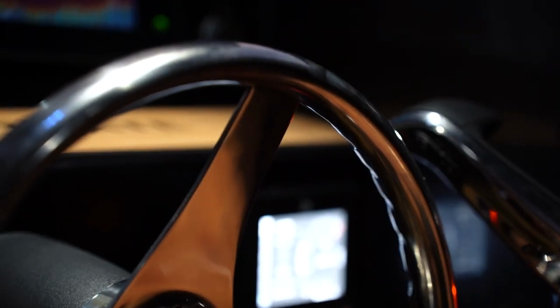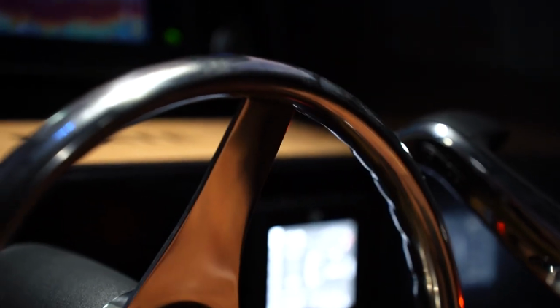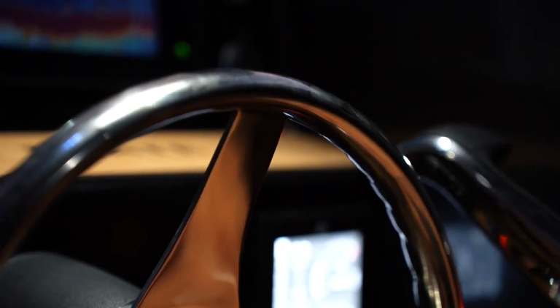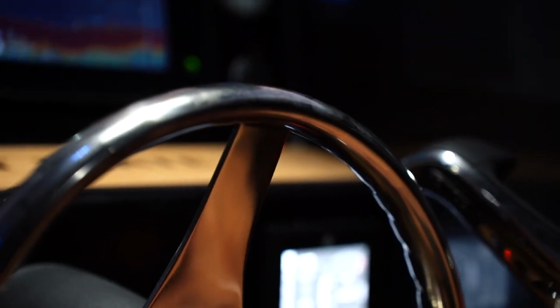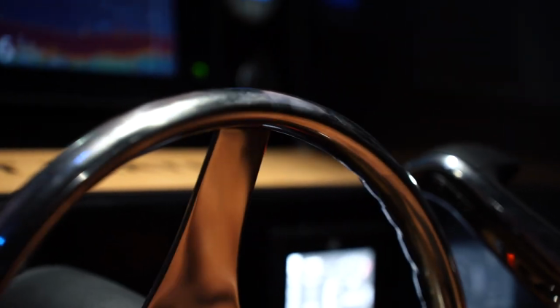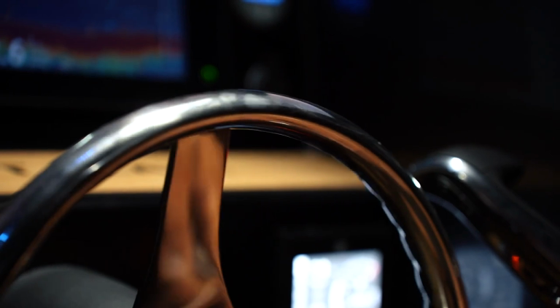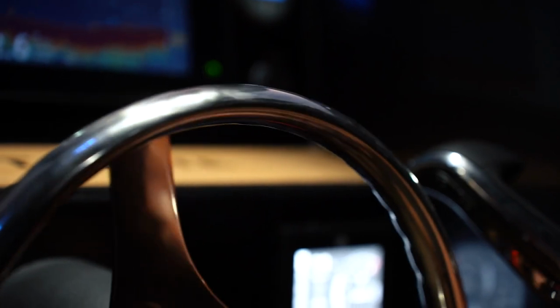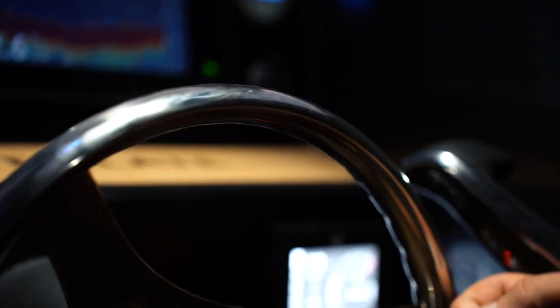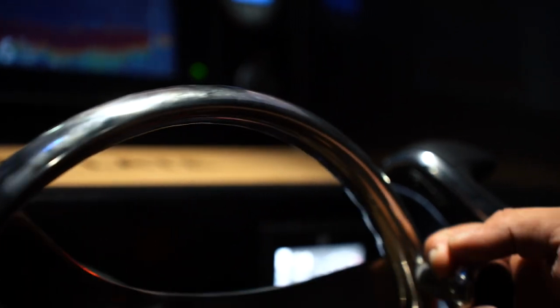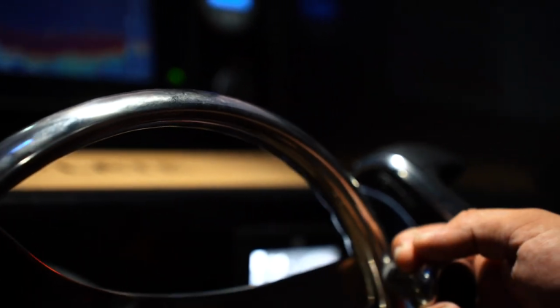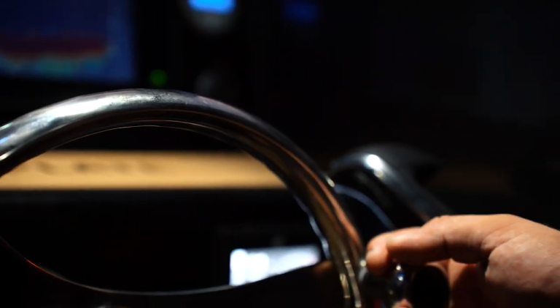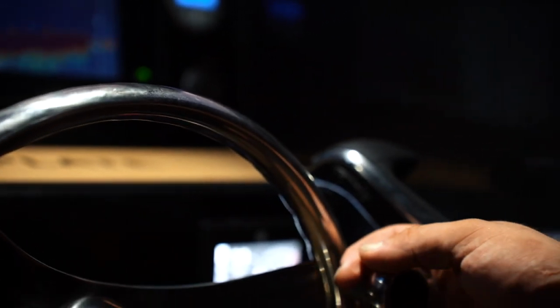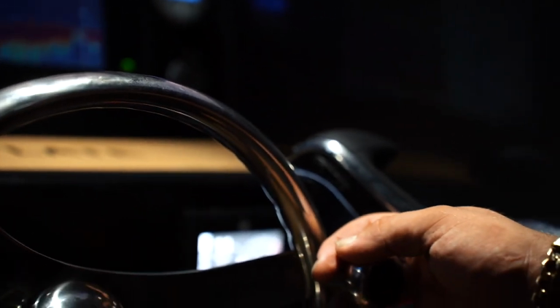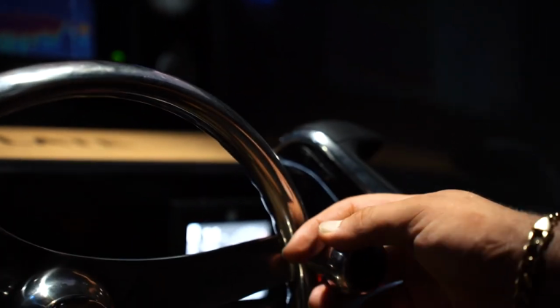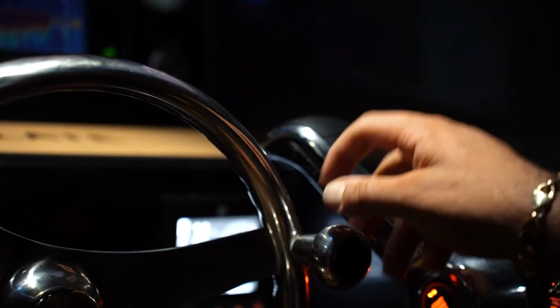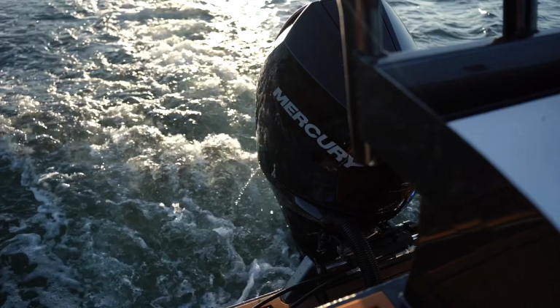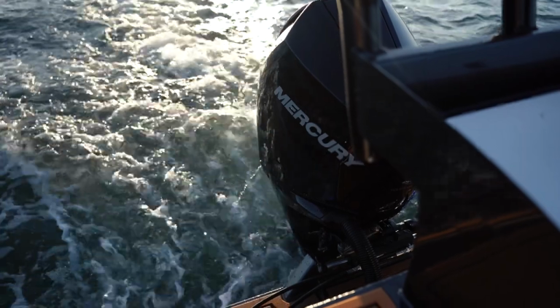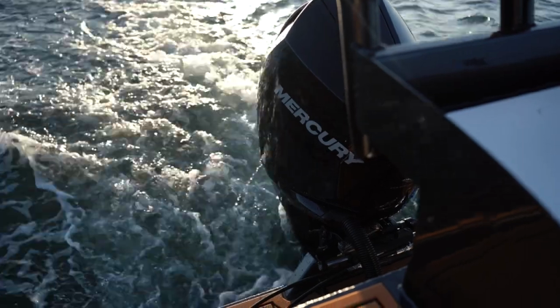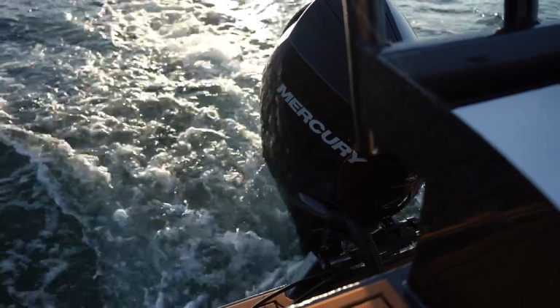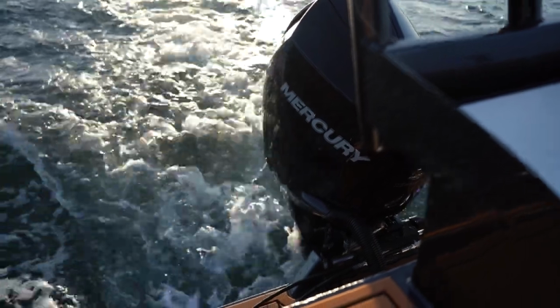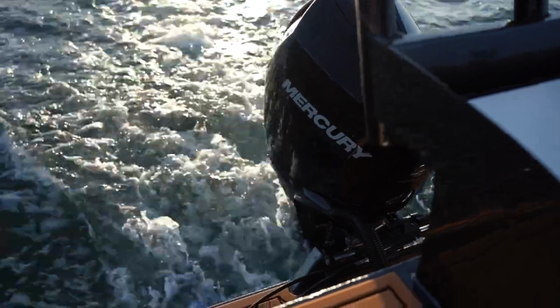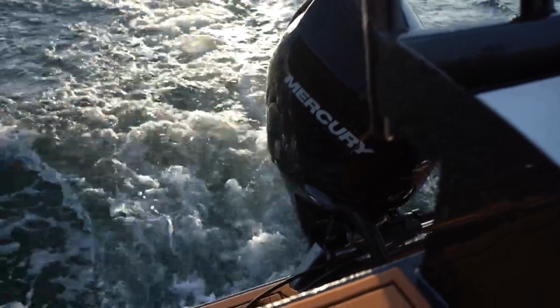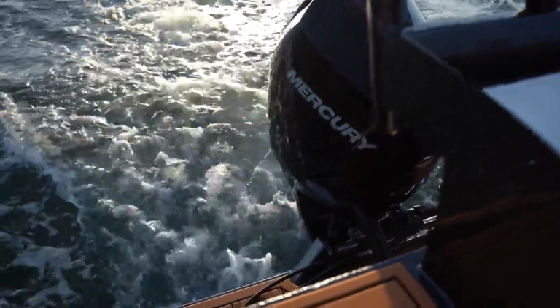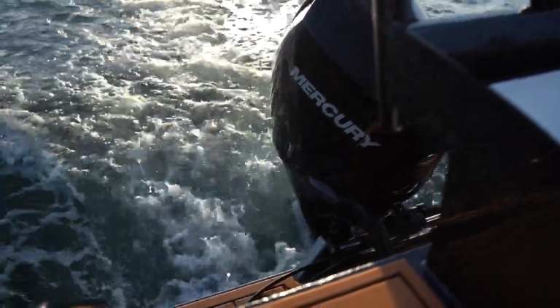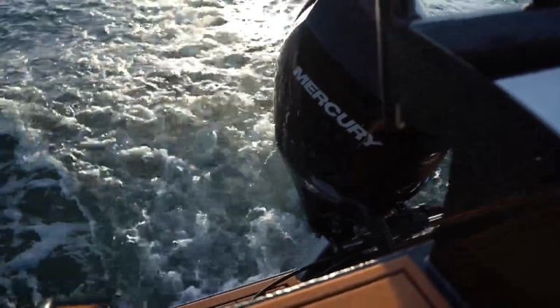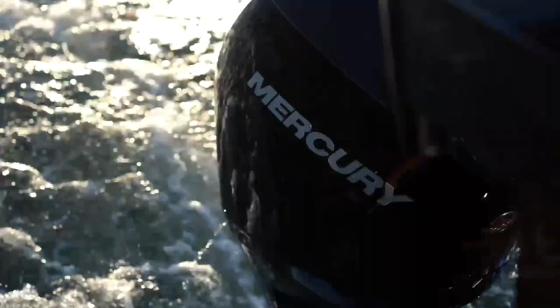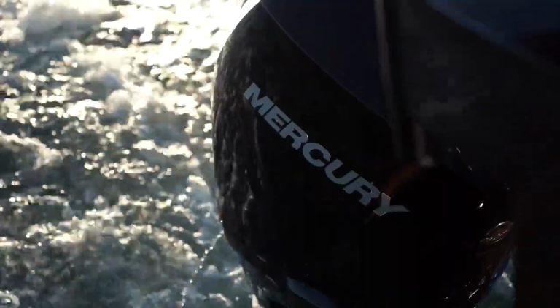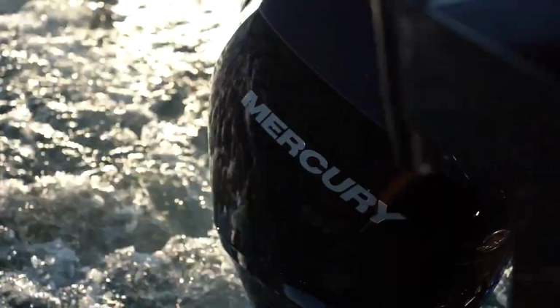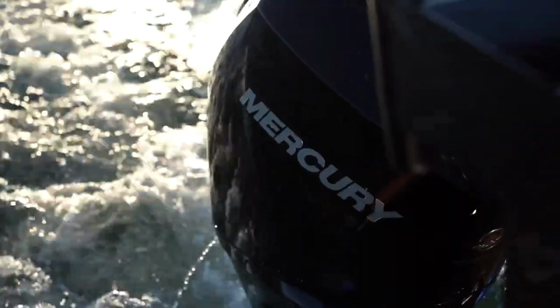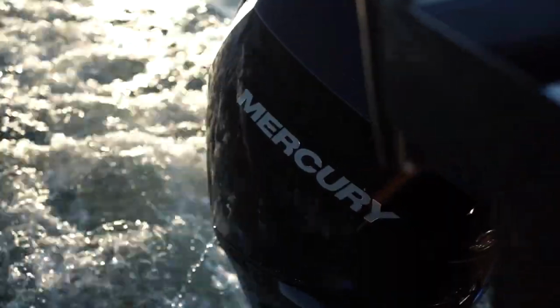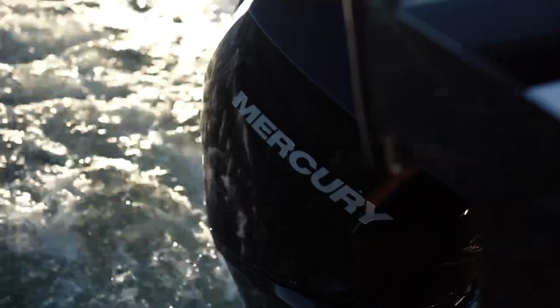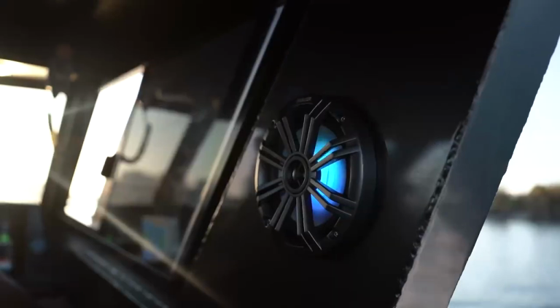TR Marine fitted the outboard, which is a brand new 300 horsepower Mercury V8, just the normal DTS.